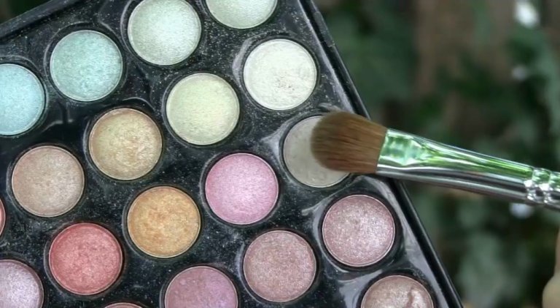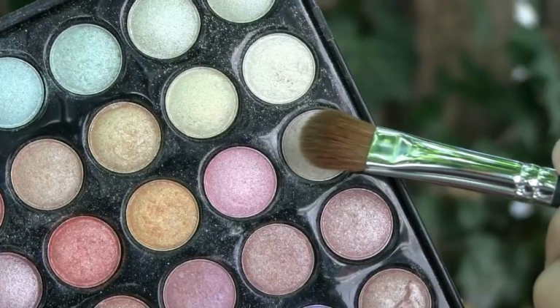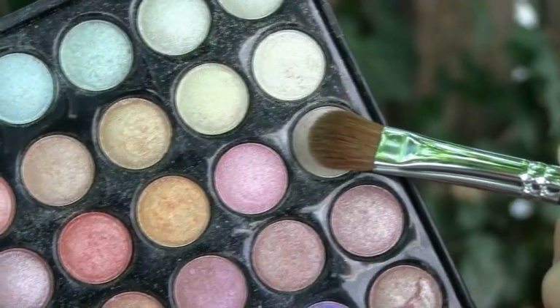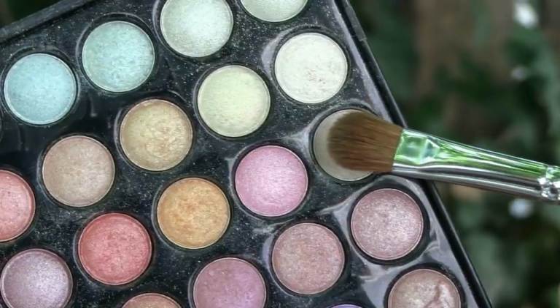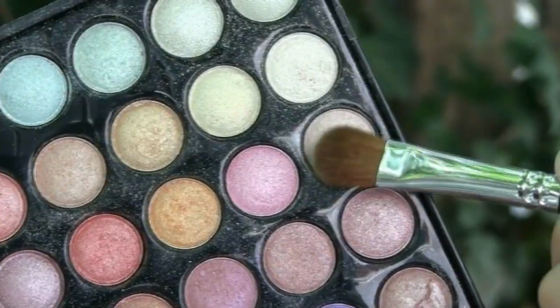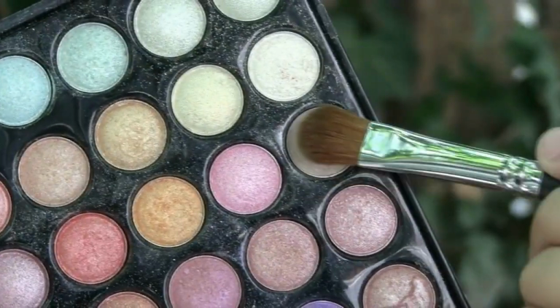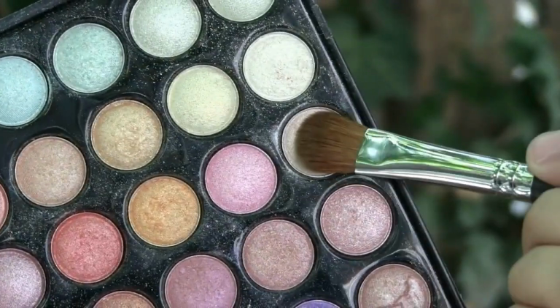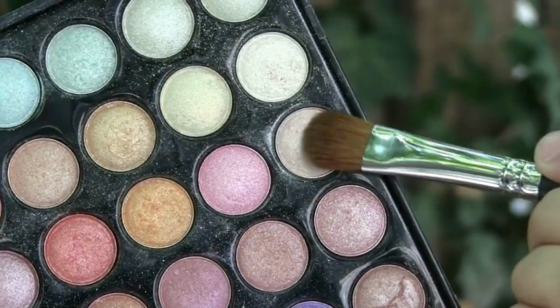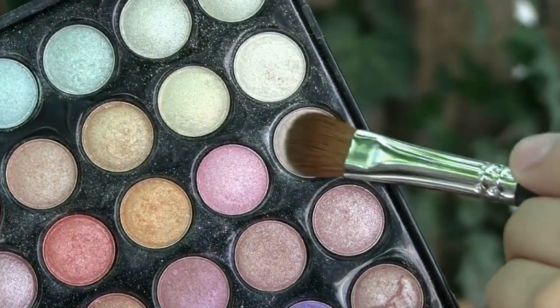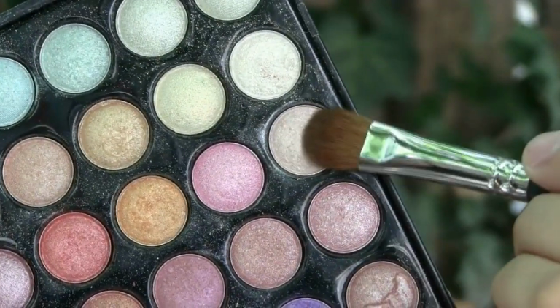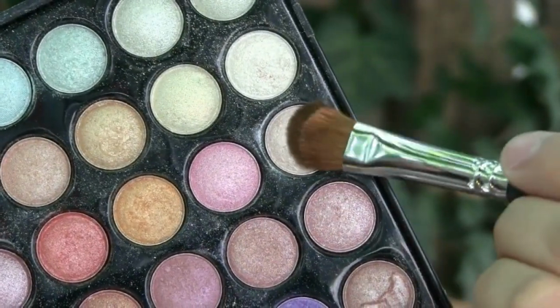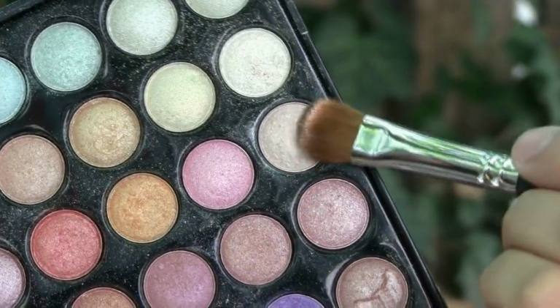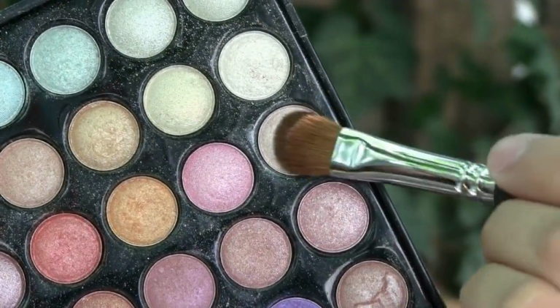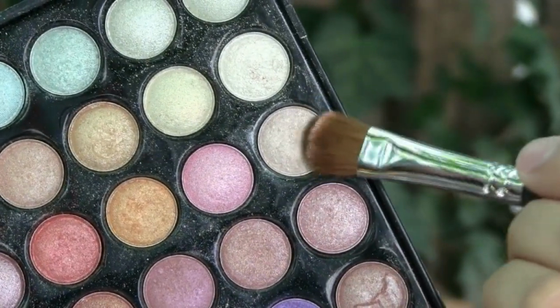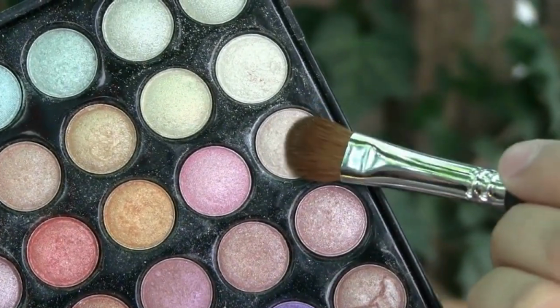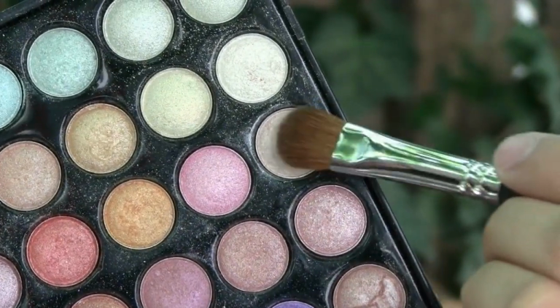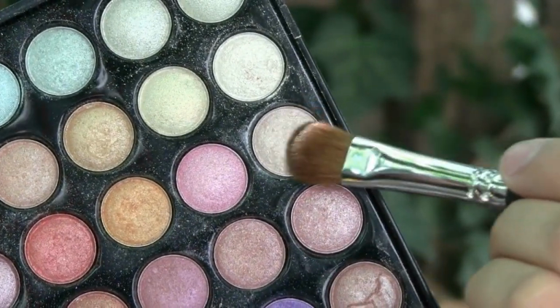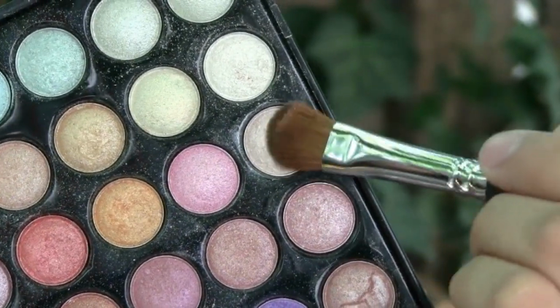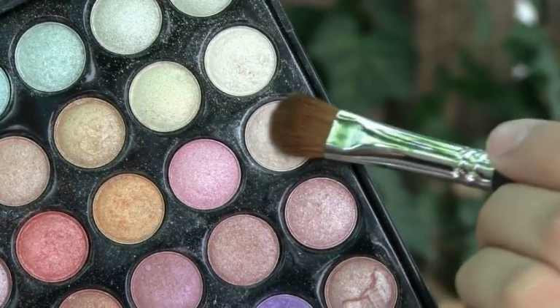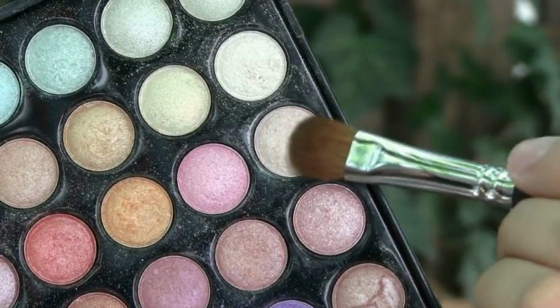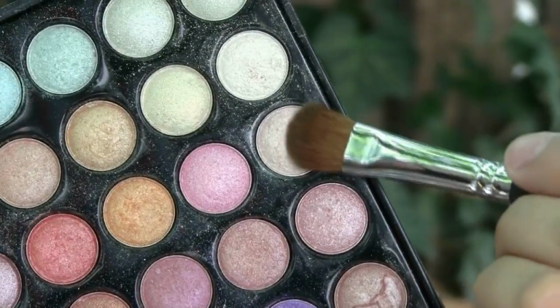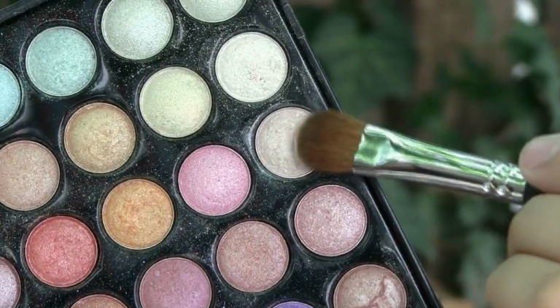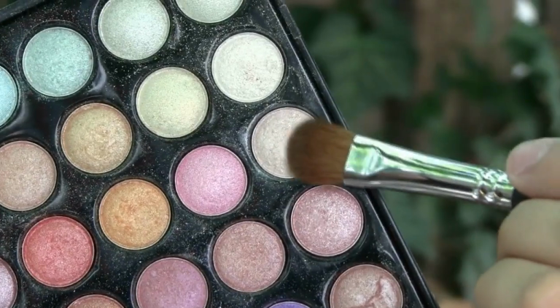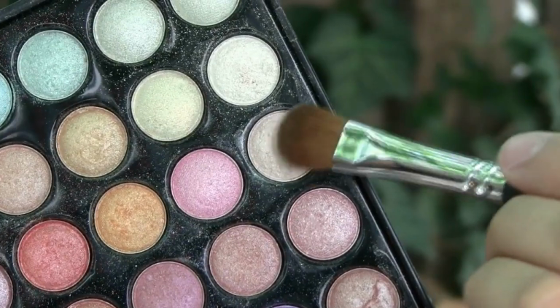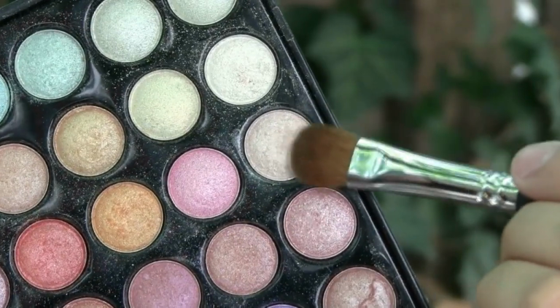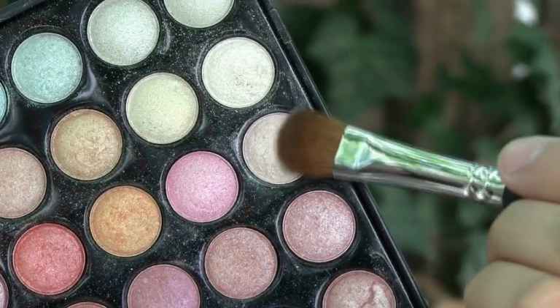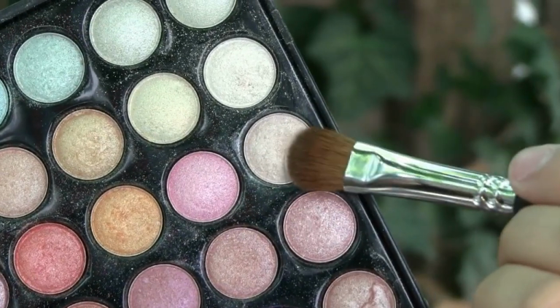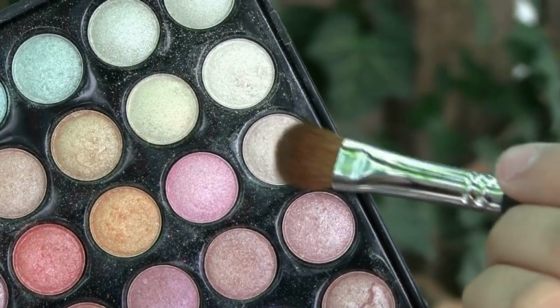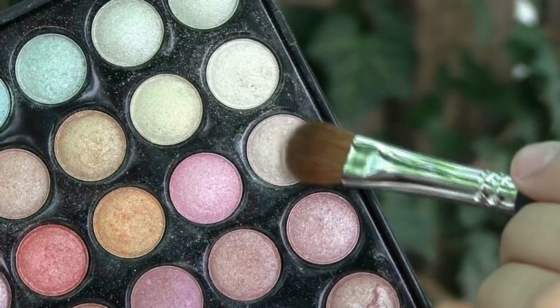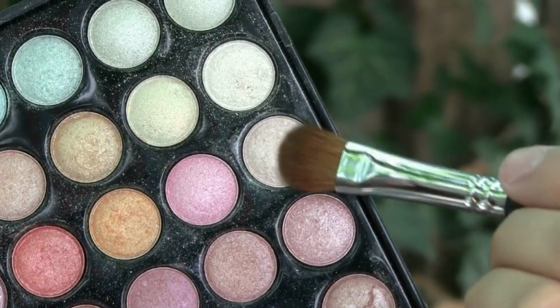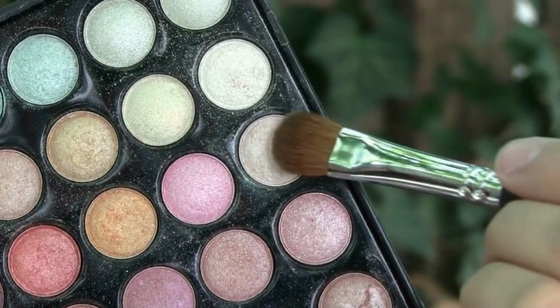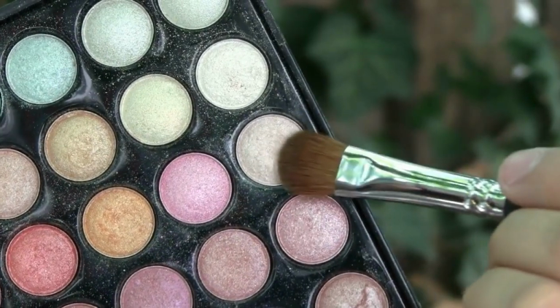Now with my 941 brush I'm going to take this light color and I'm going to be applying it right on my brow bone.